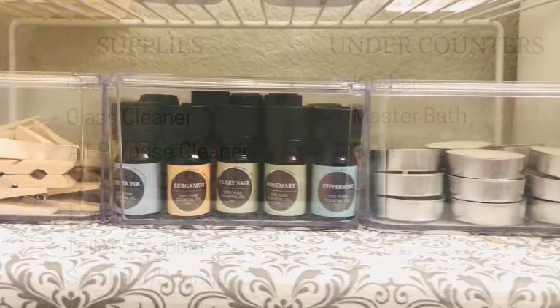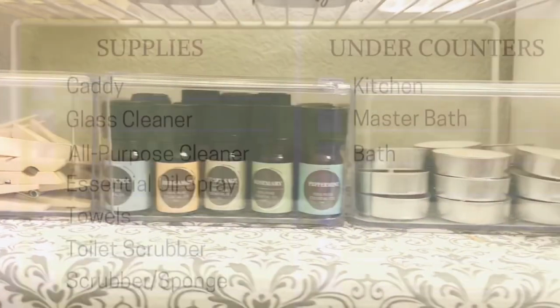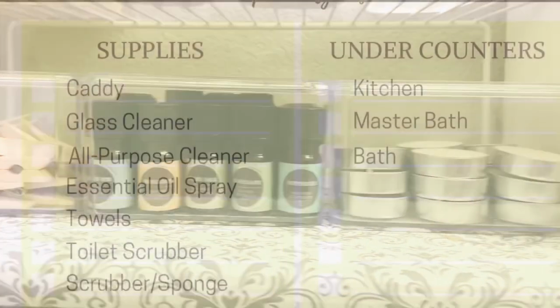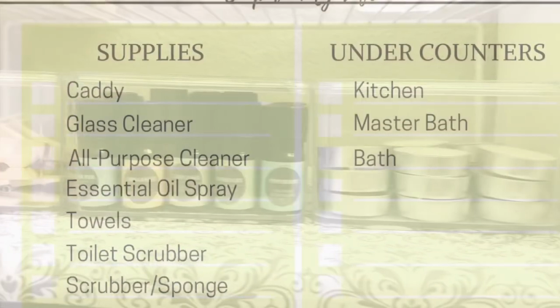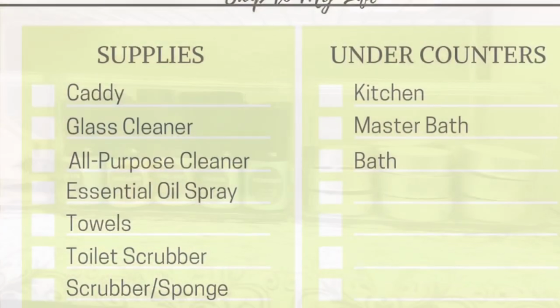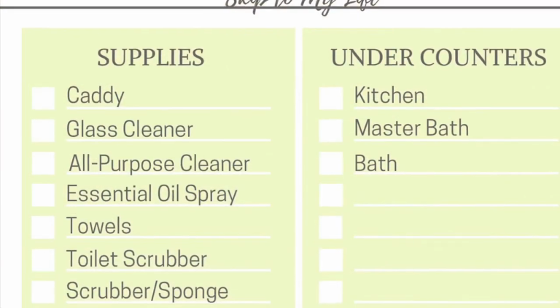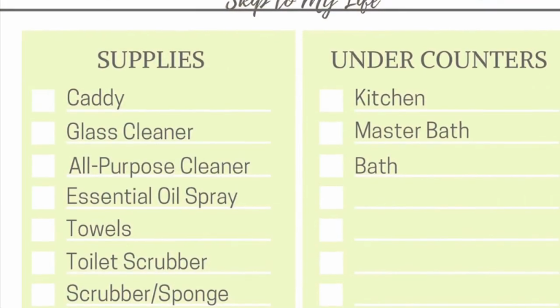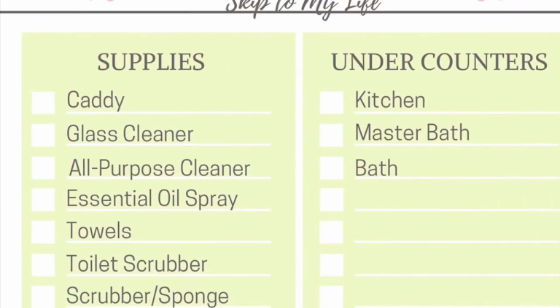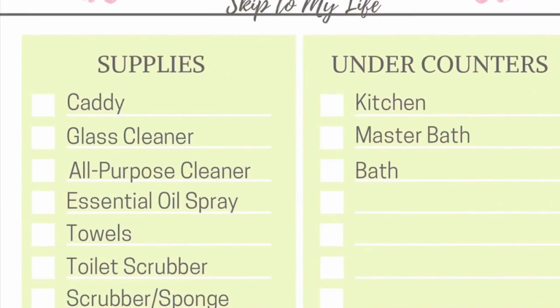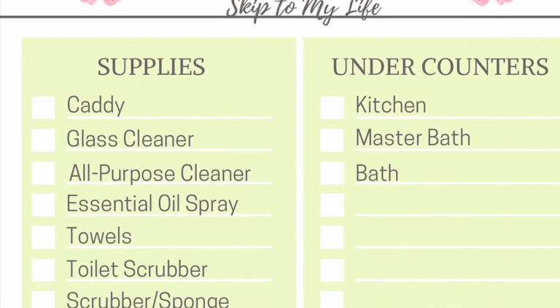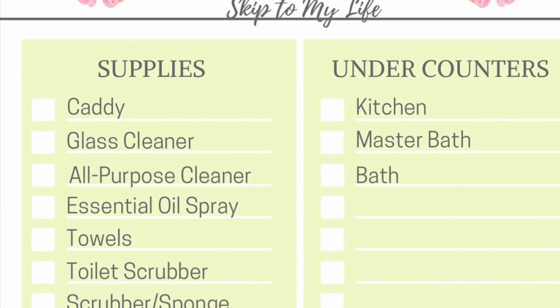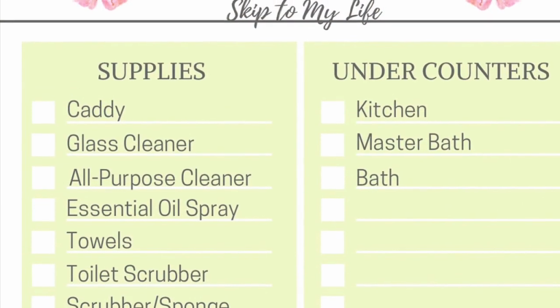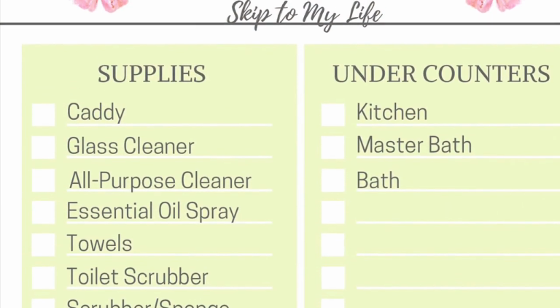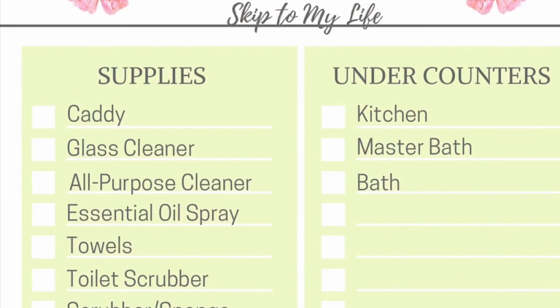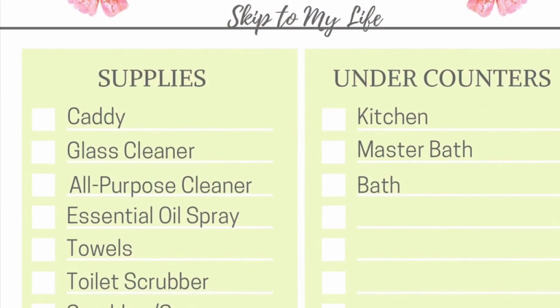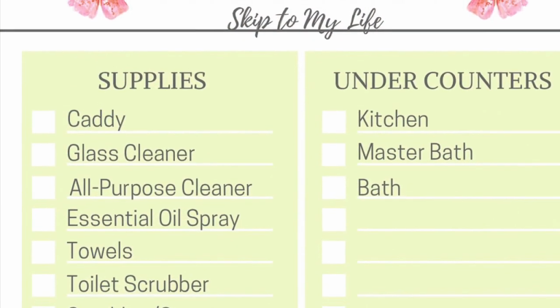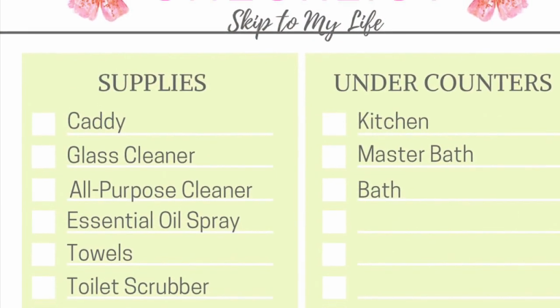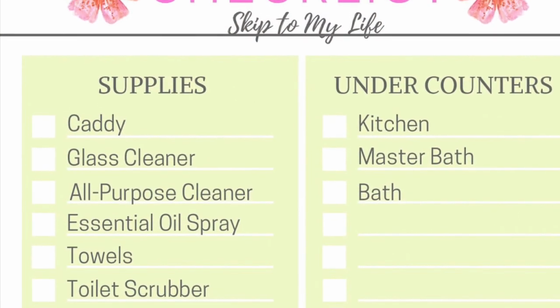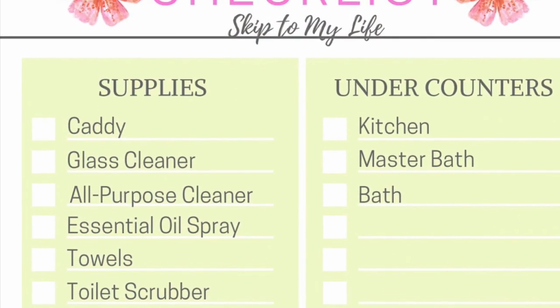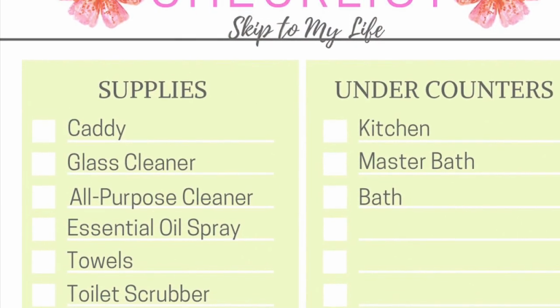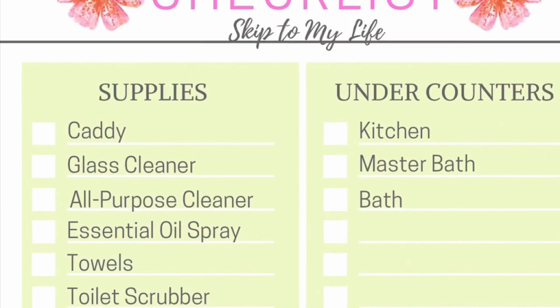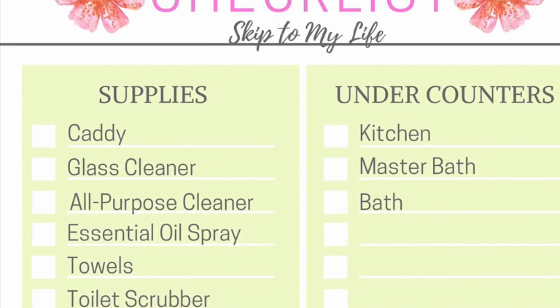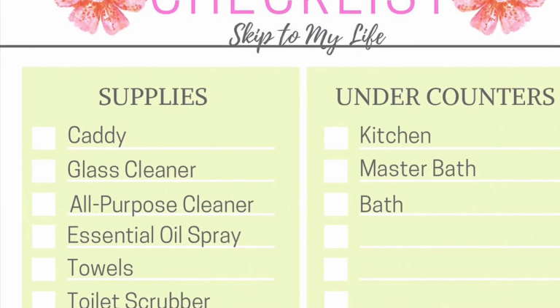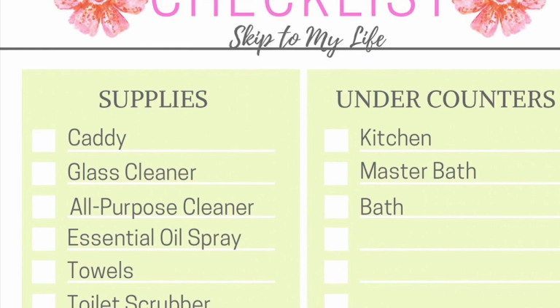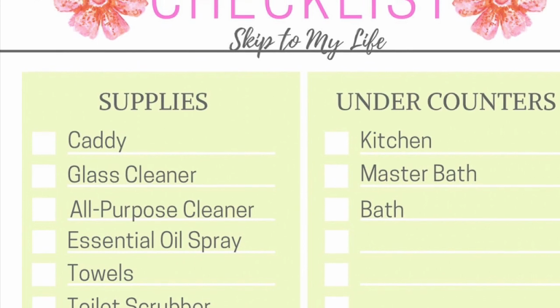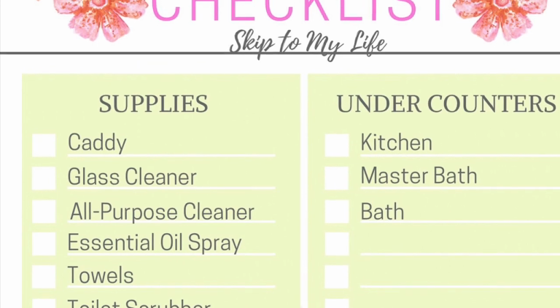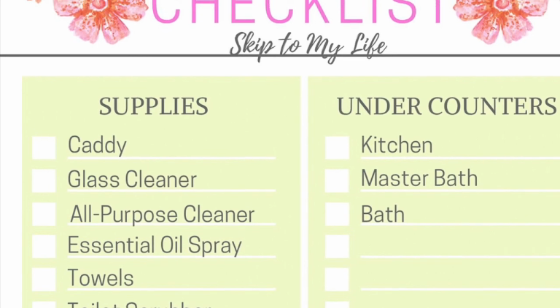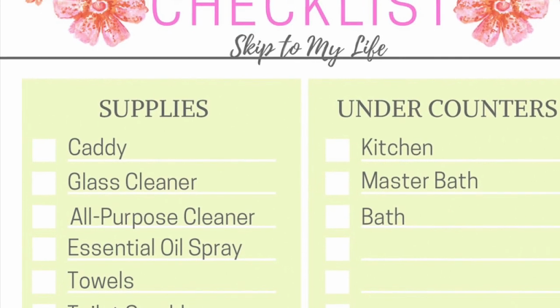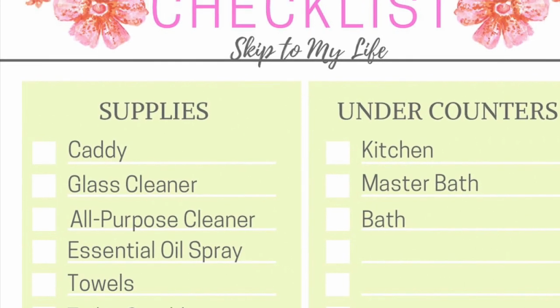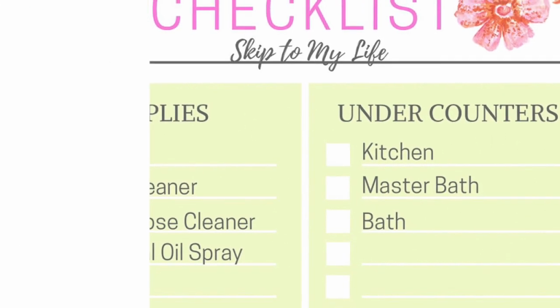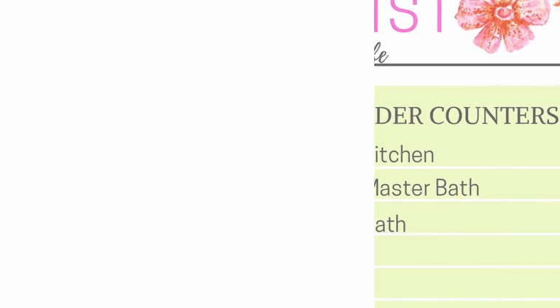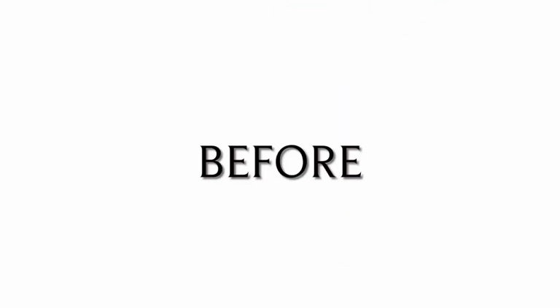Make sure to click the link in my description box below to download the spring cleaning checklist.